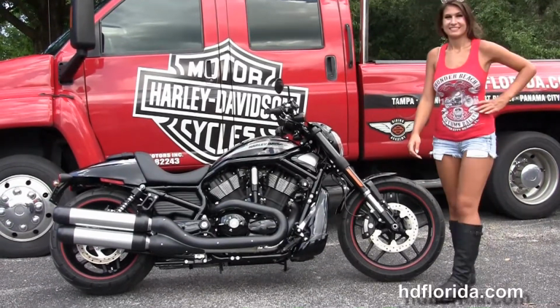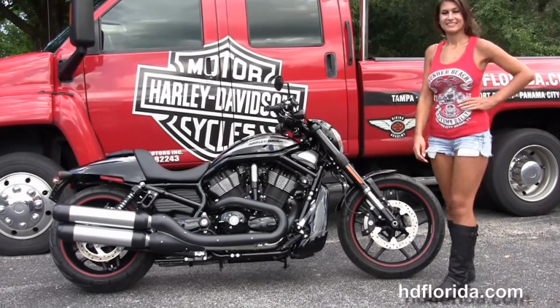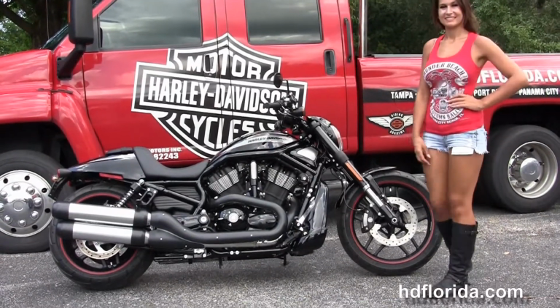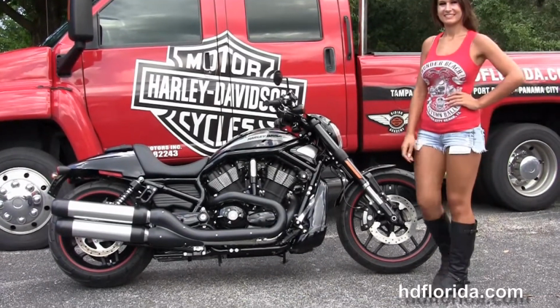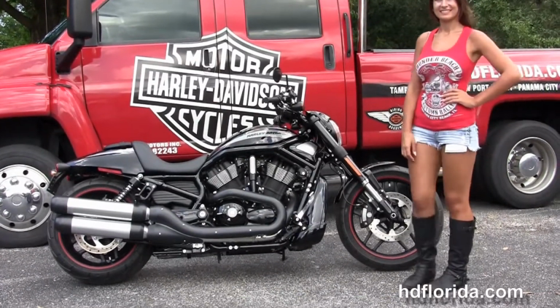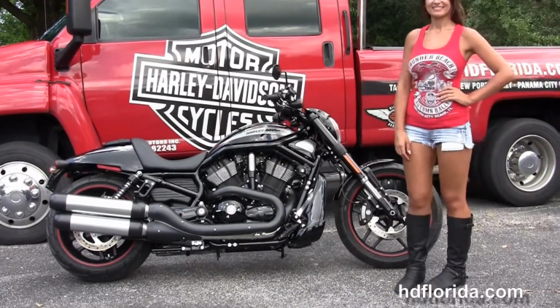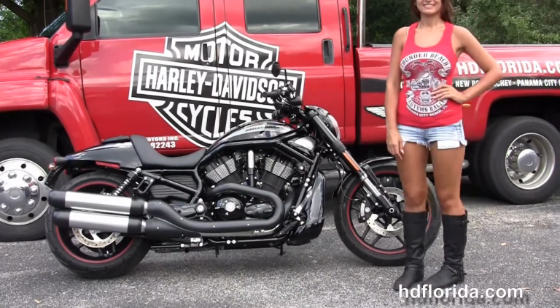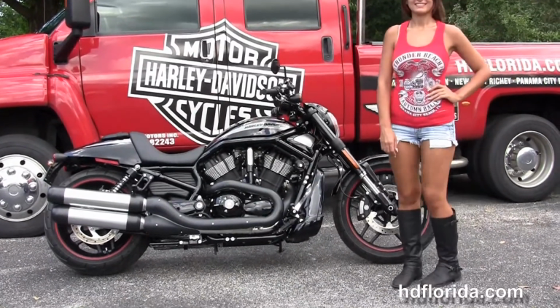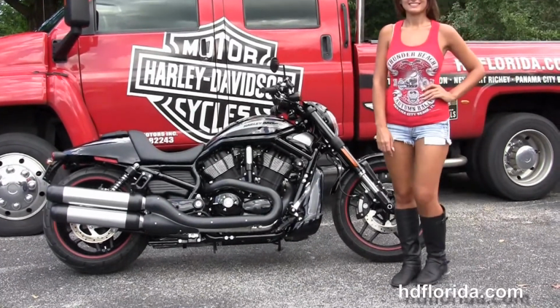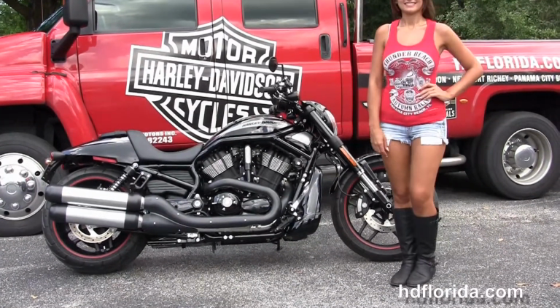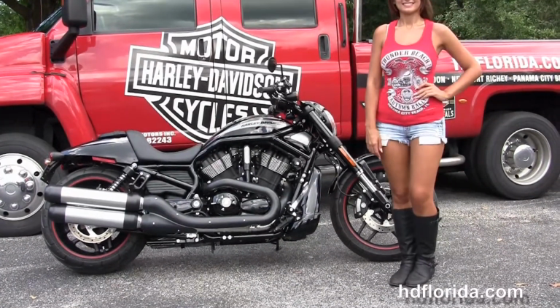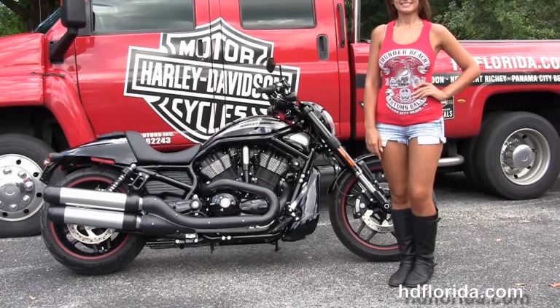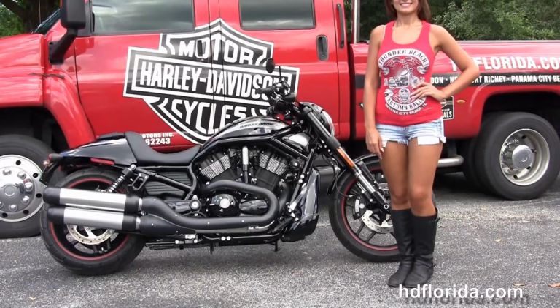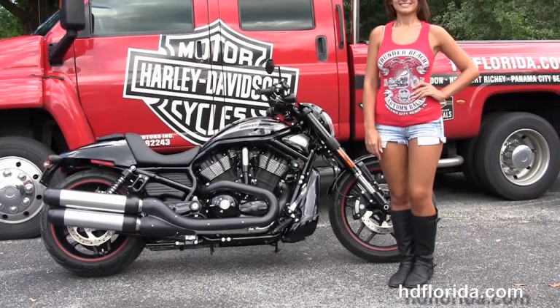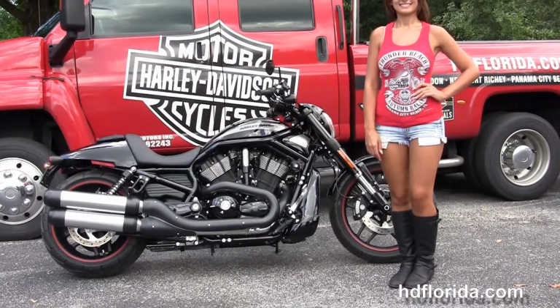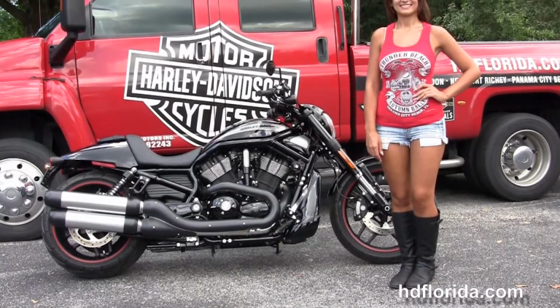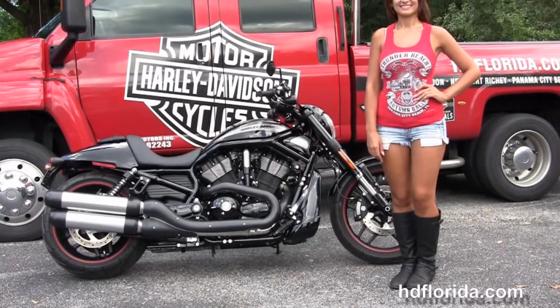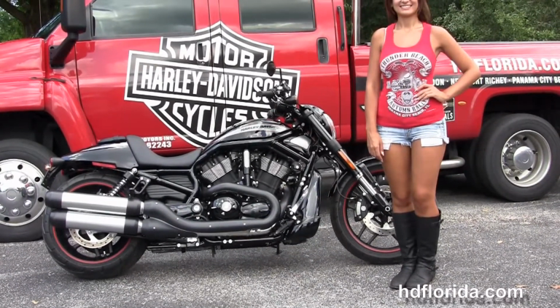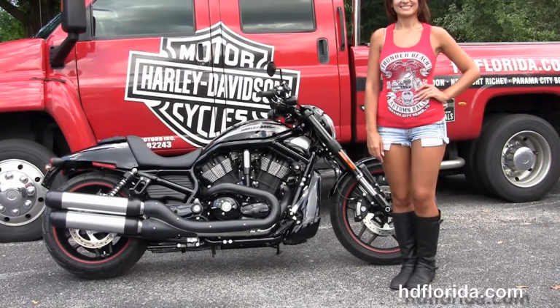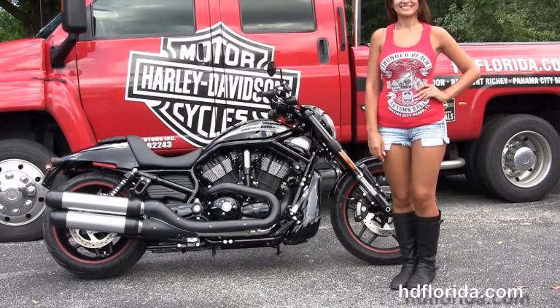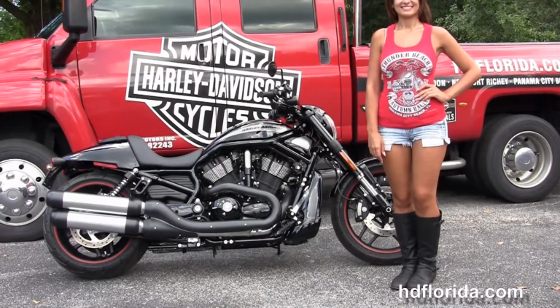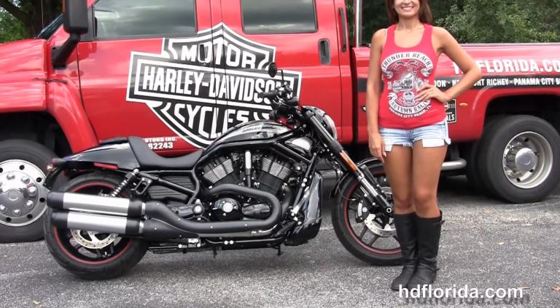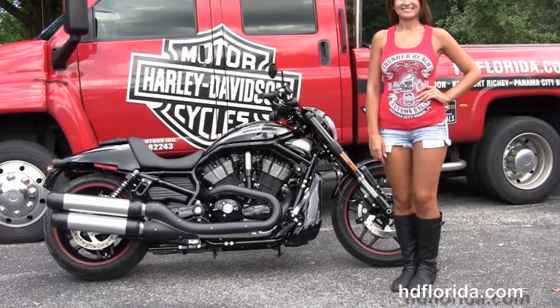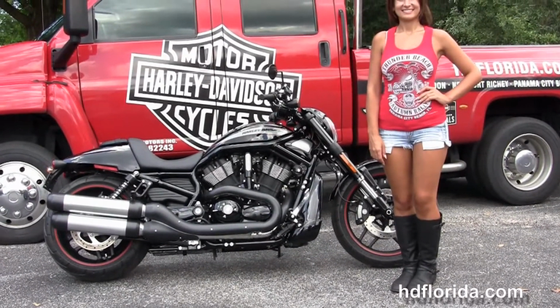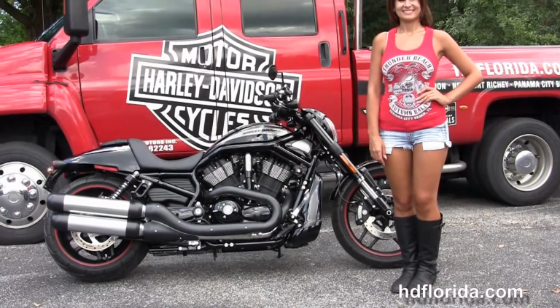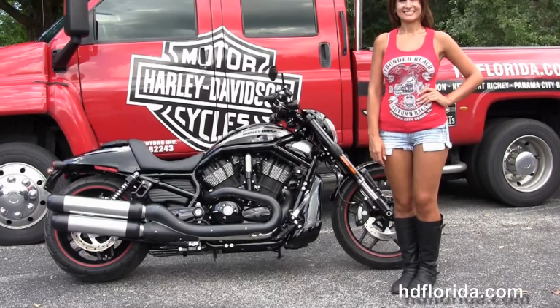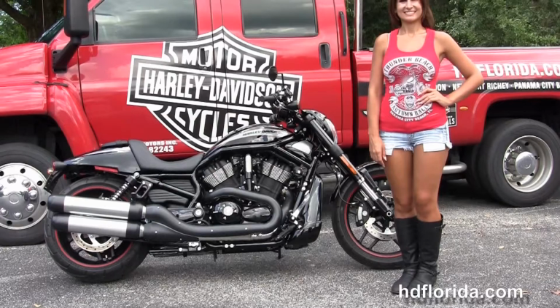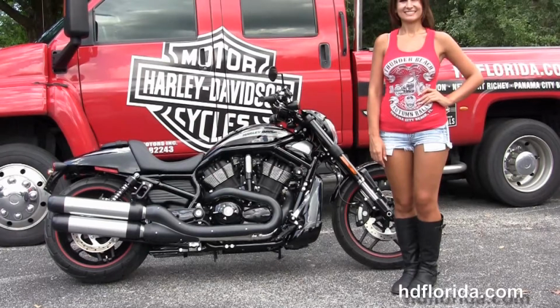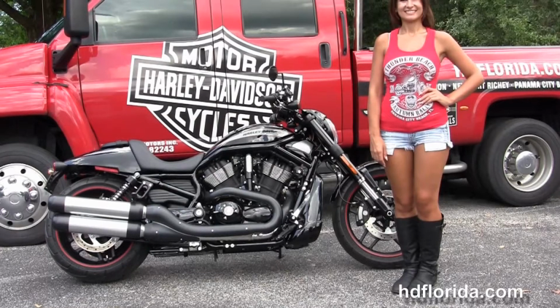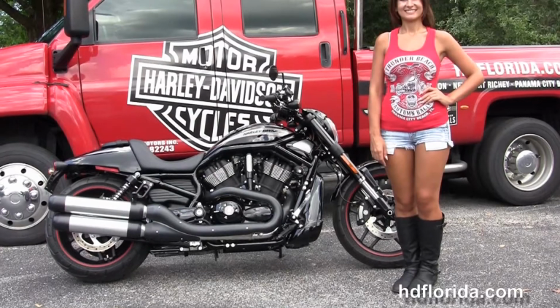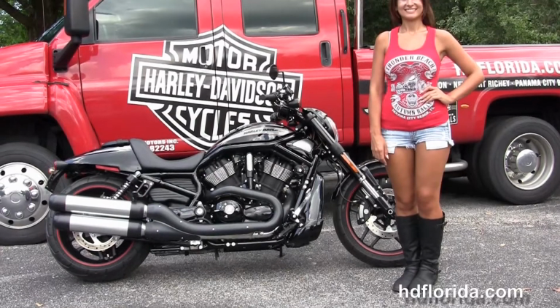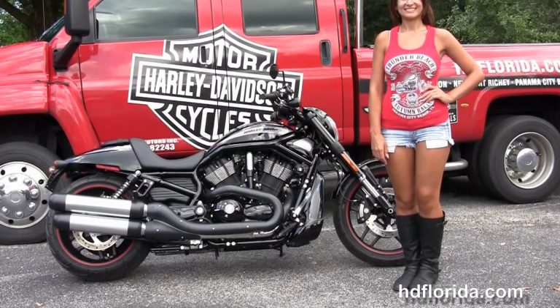We are rated number one in customer service, with 1,200 new and previously enjoyed motorcycles for you to choose from.